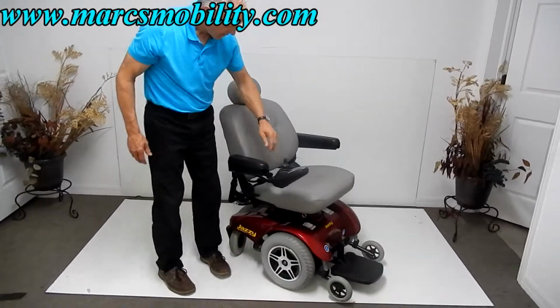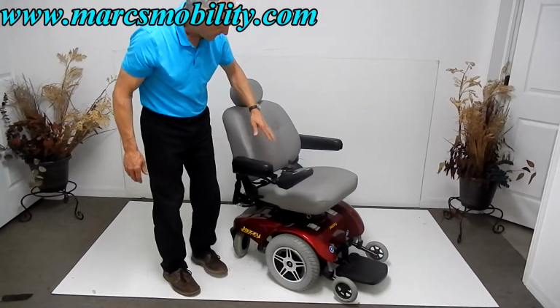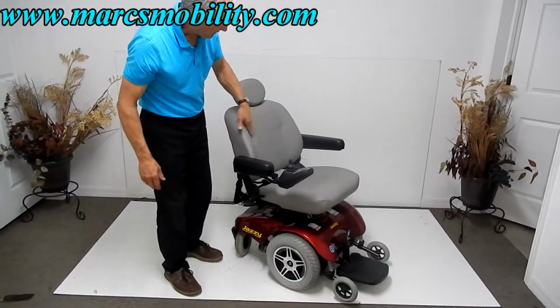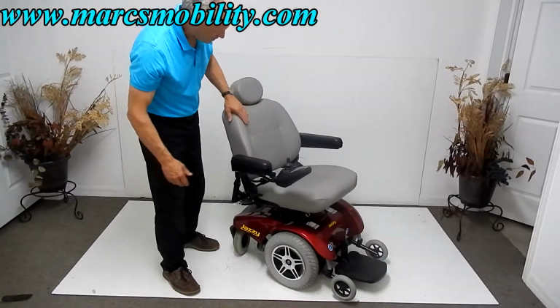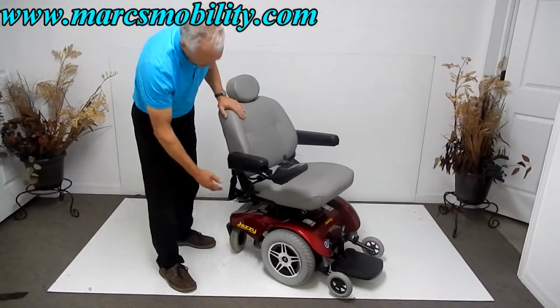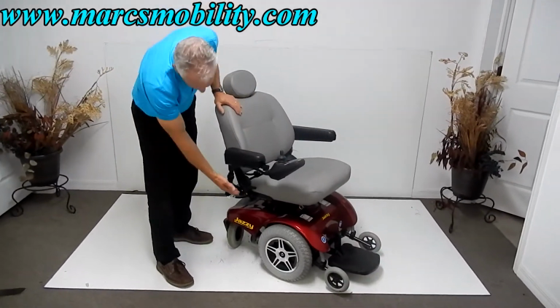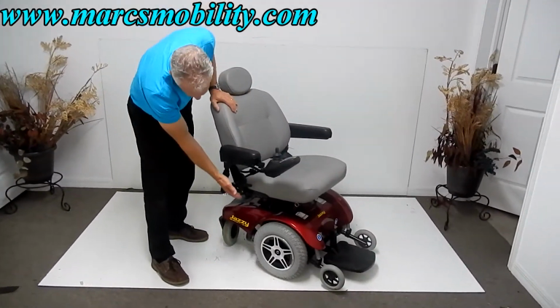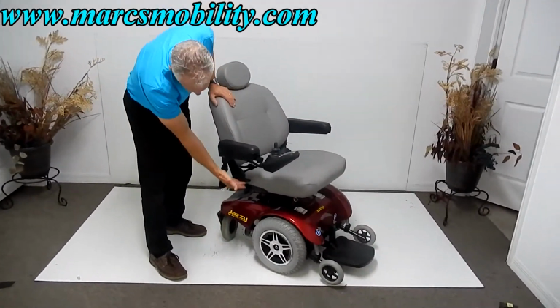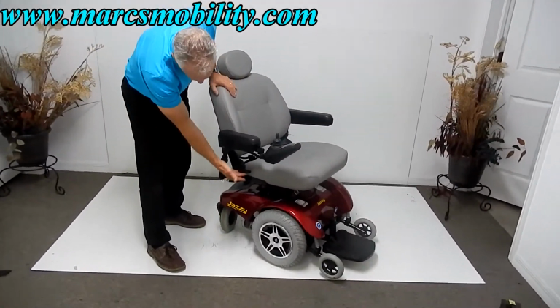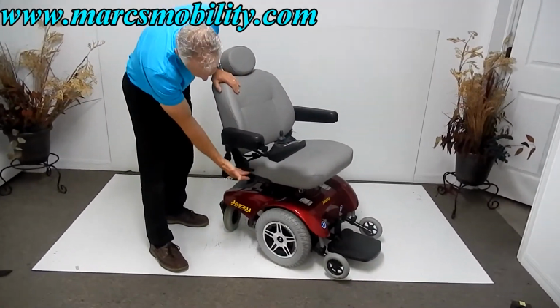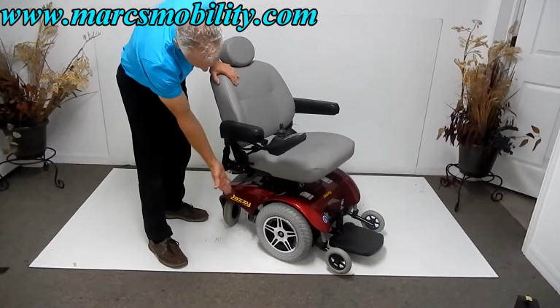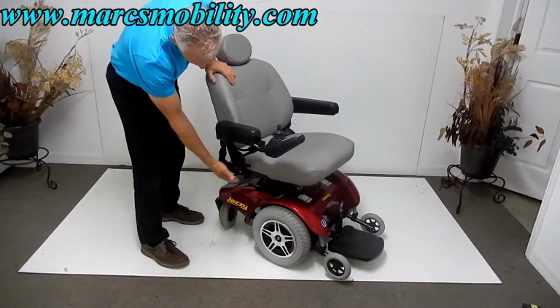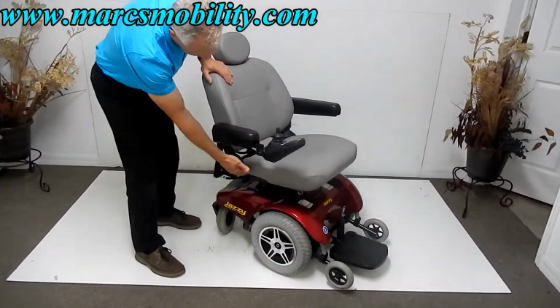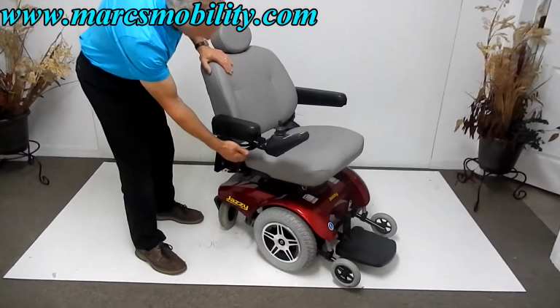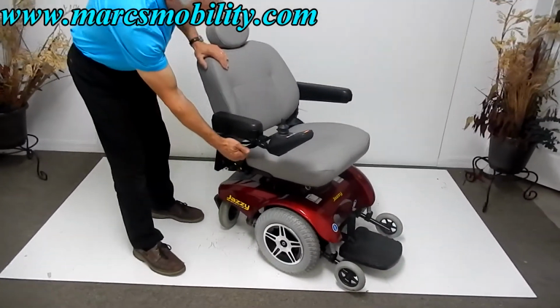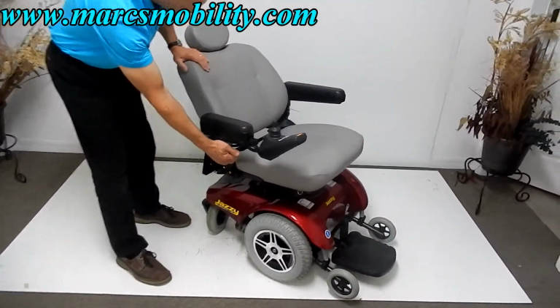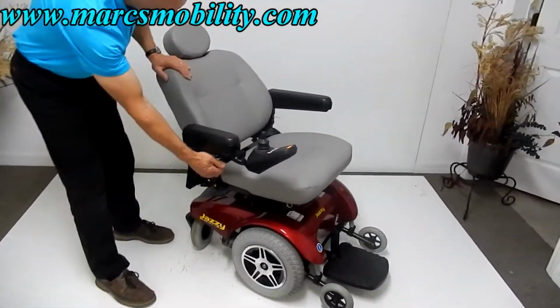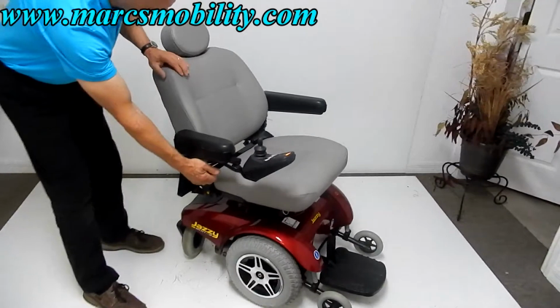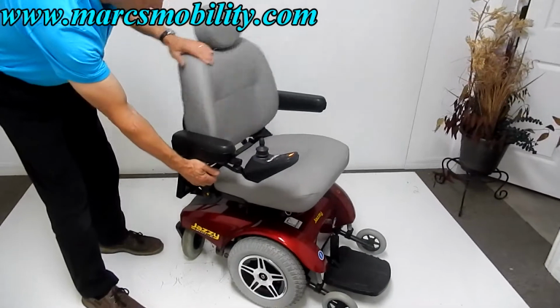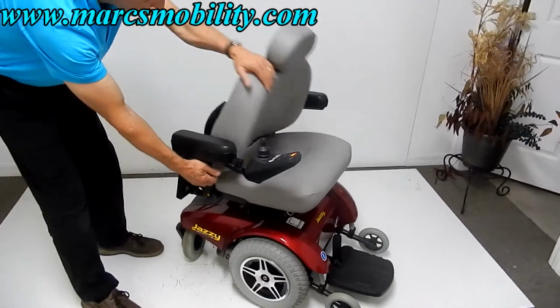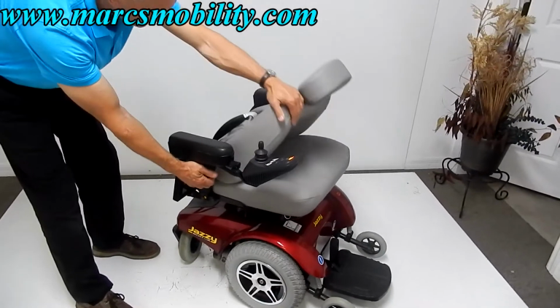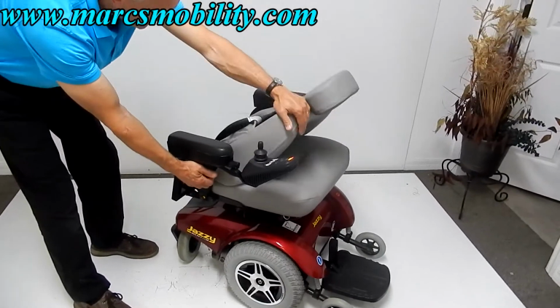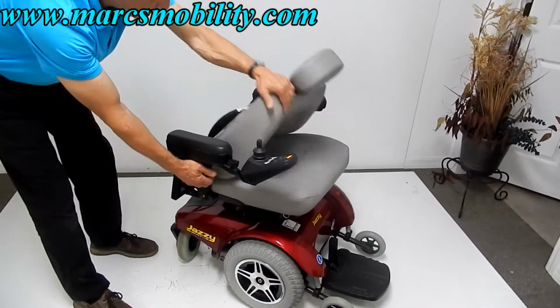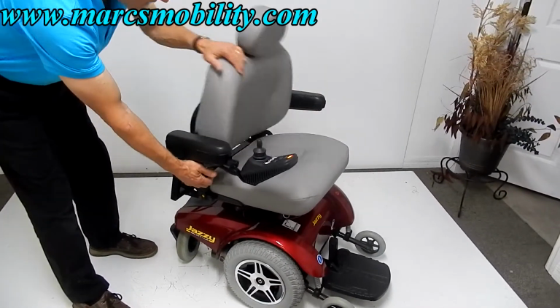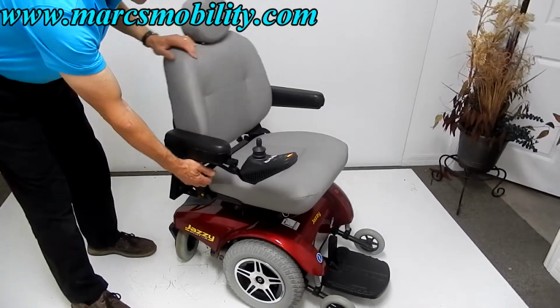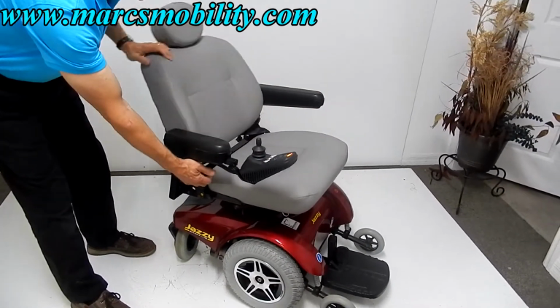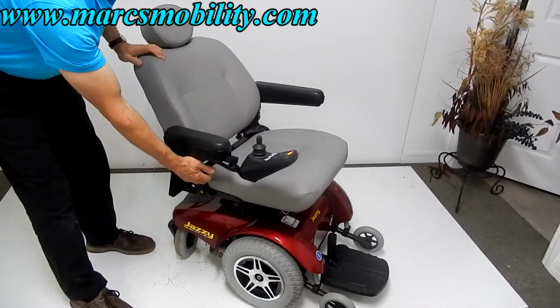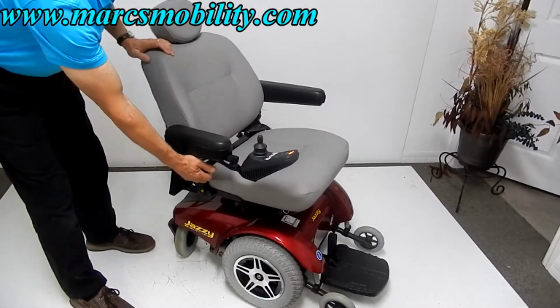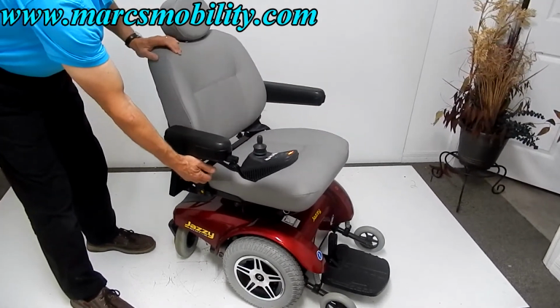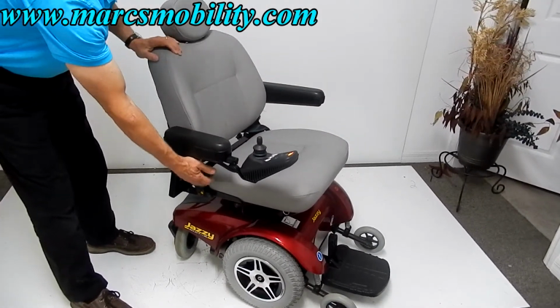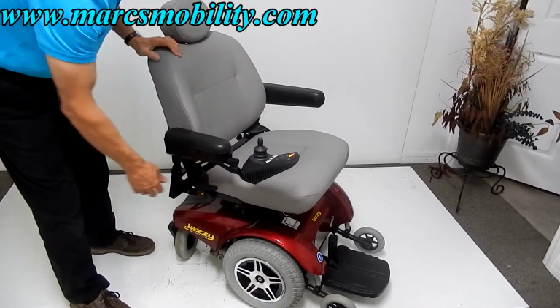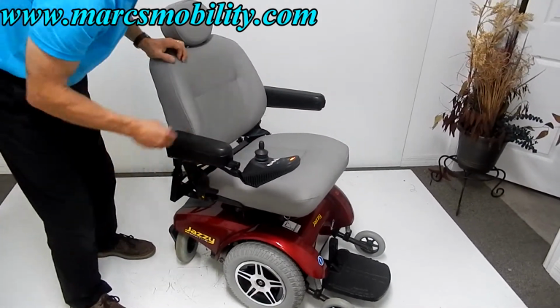The arms also go out if you need to. The seat is an adjustable seat — you can see the handle right here. Using this handle, you can move the seat back or forward.